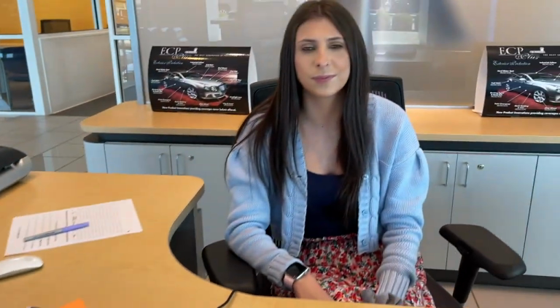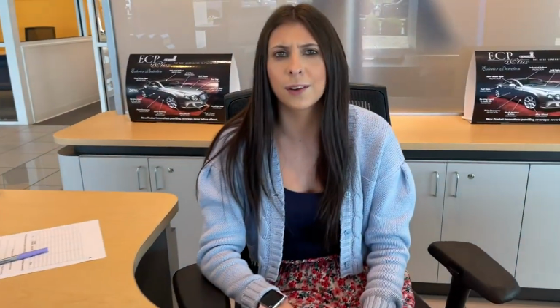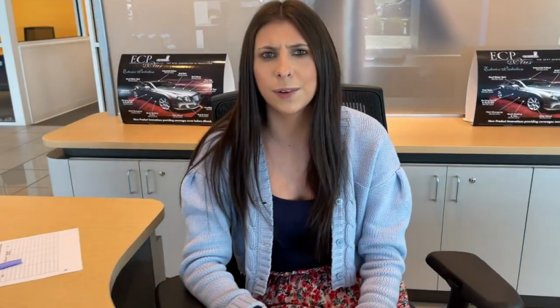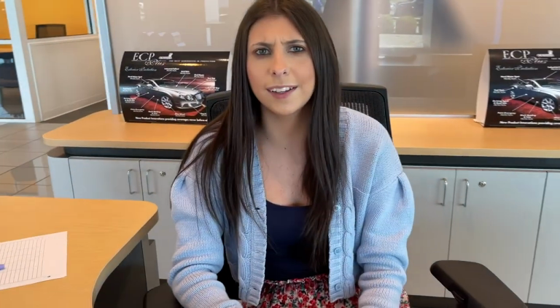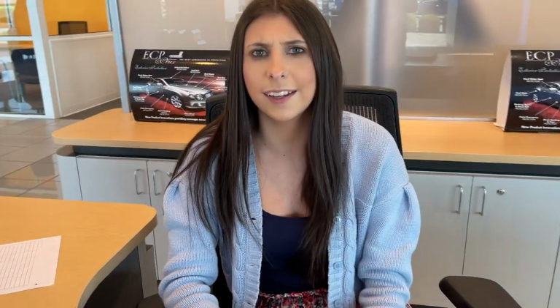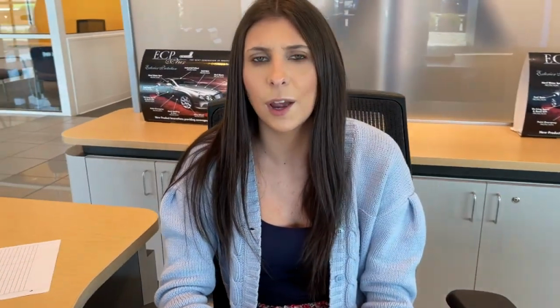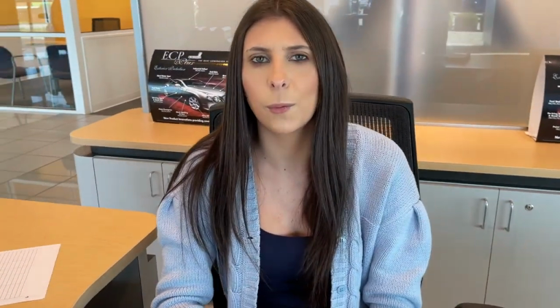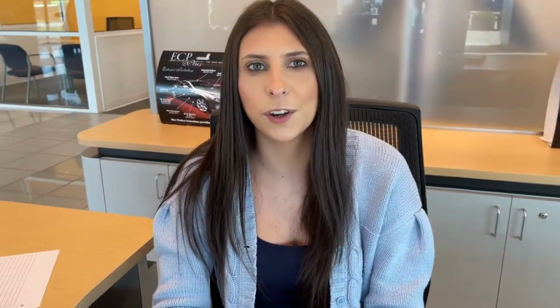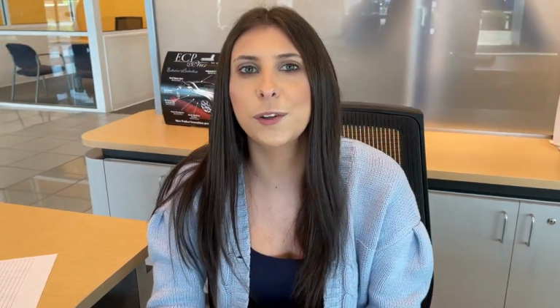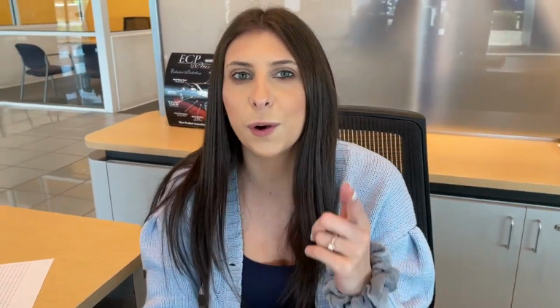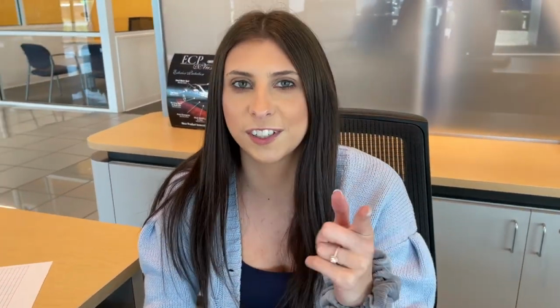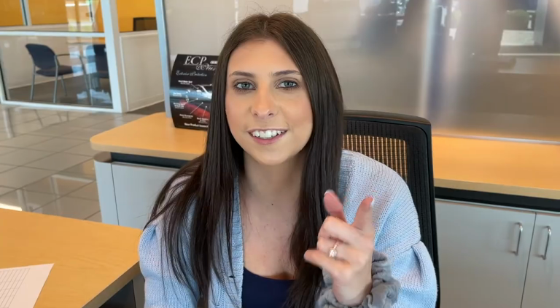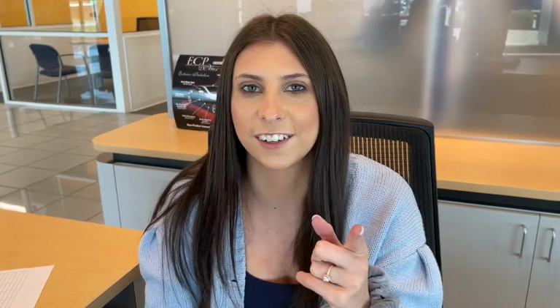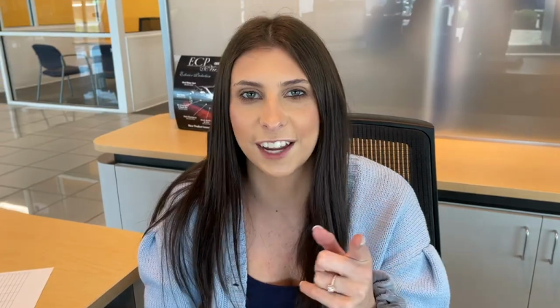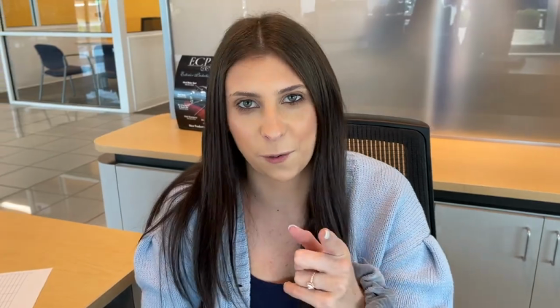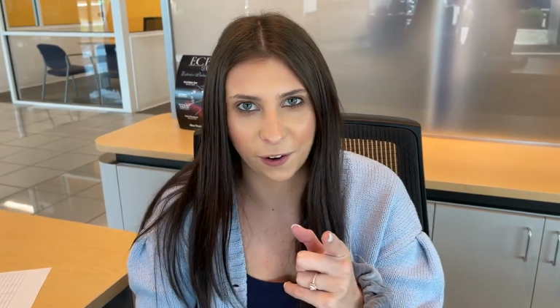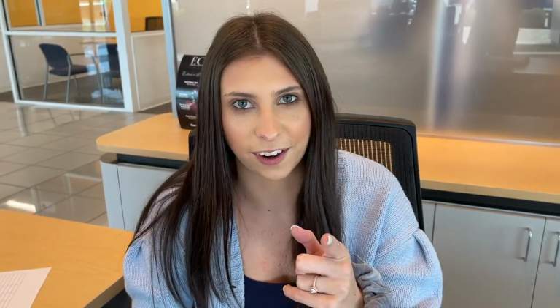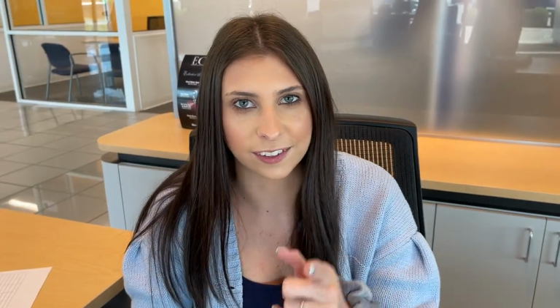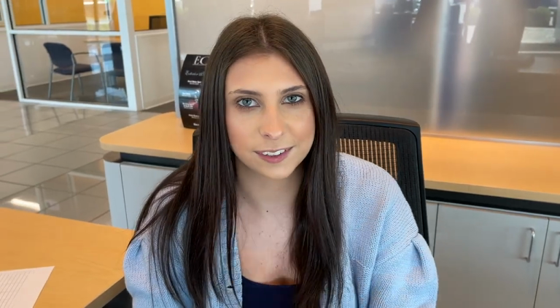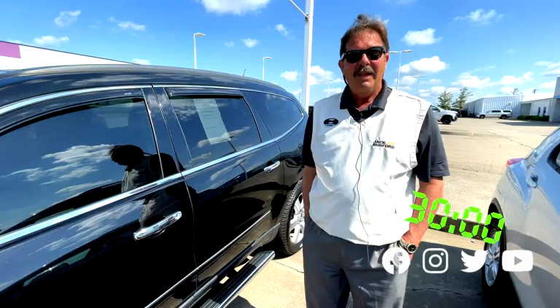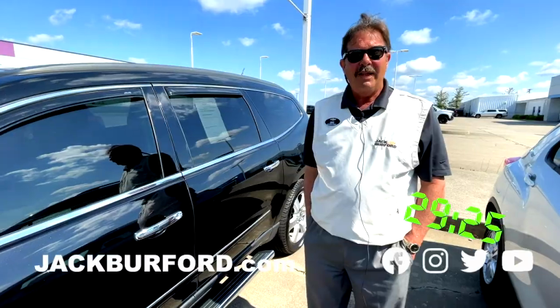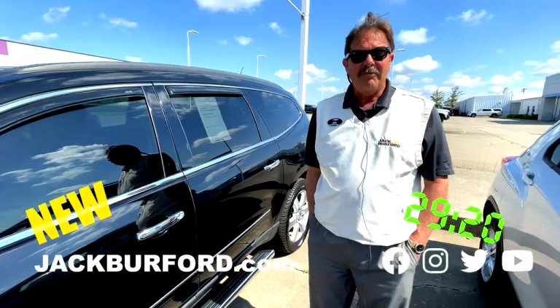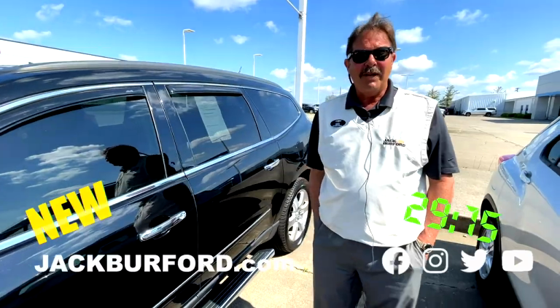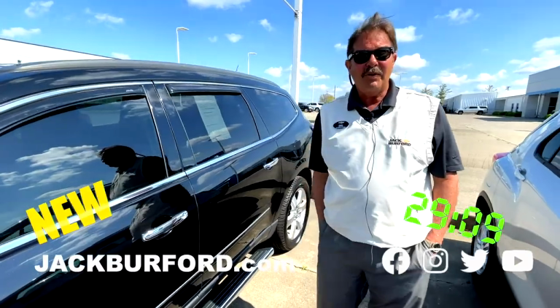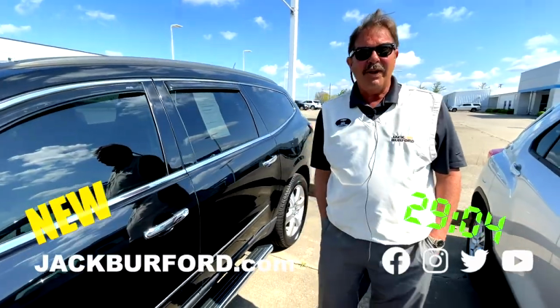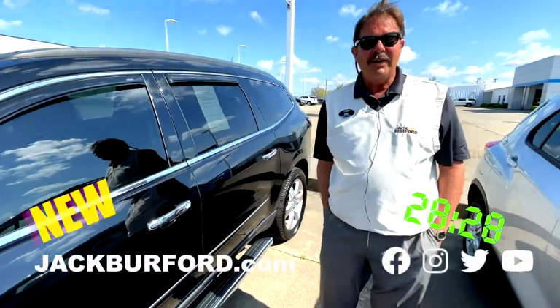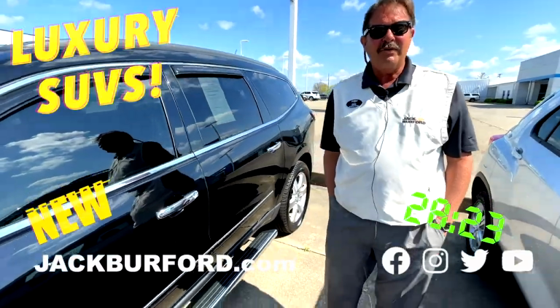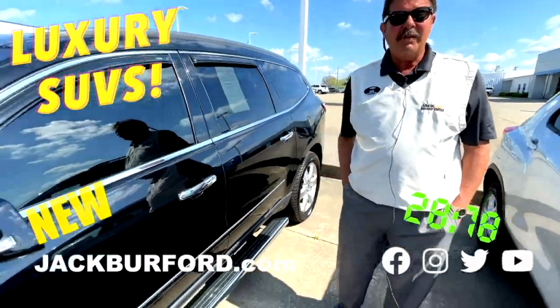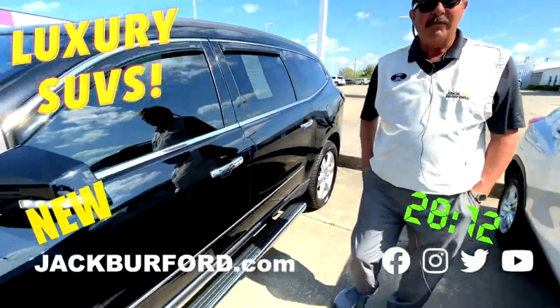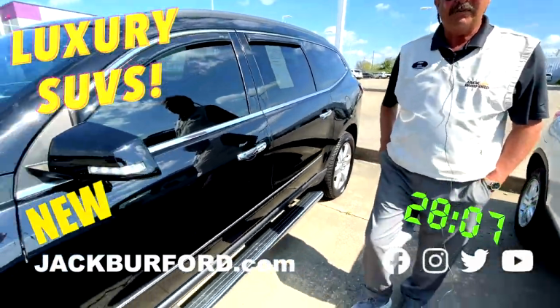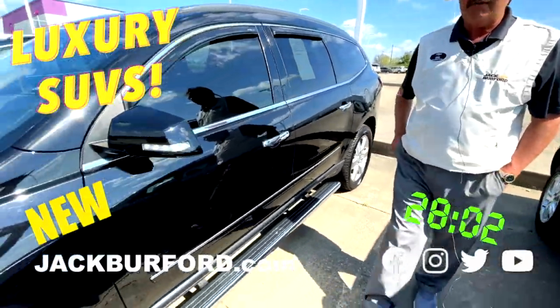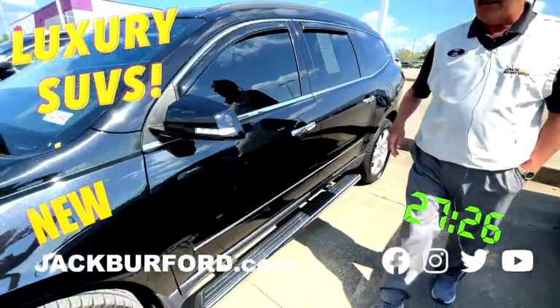Really? Why aren't you watching these 30 second walk arounds? Hey everybody, it's Greg here at Jack Burp with Chevrolet.